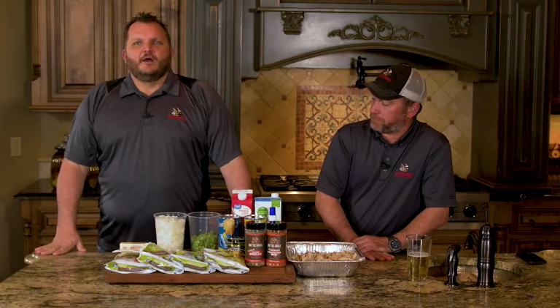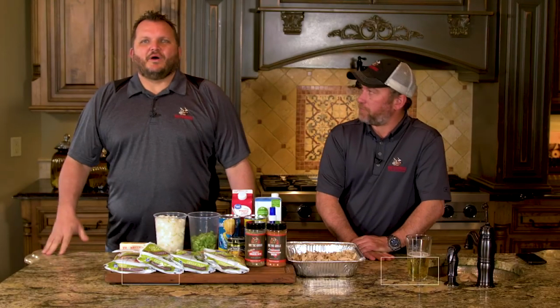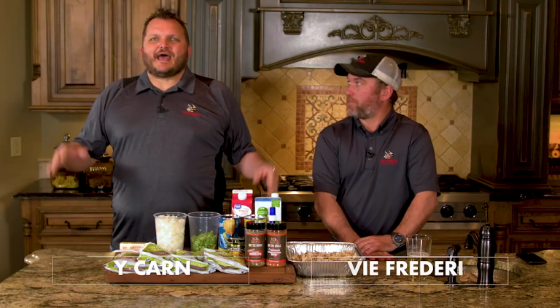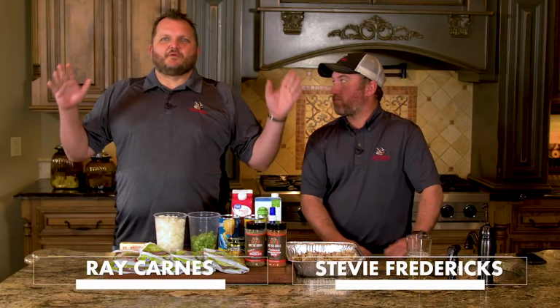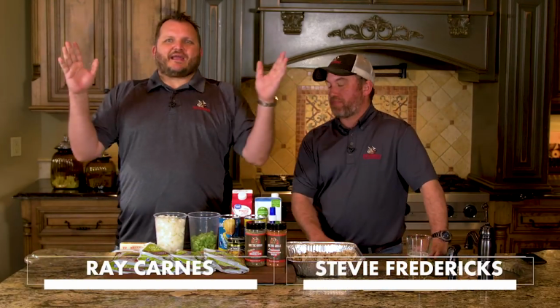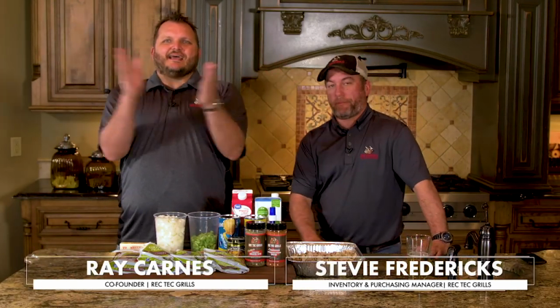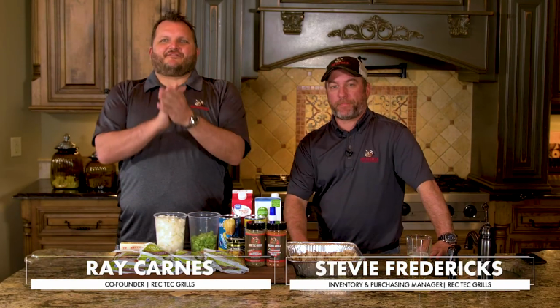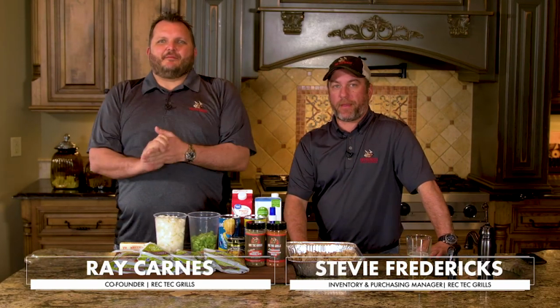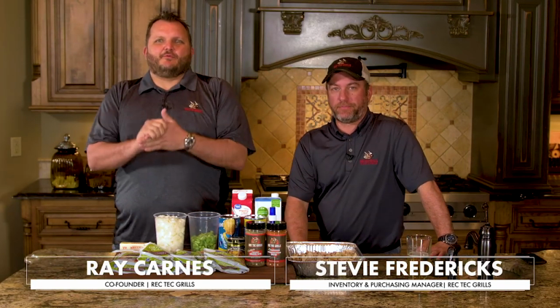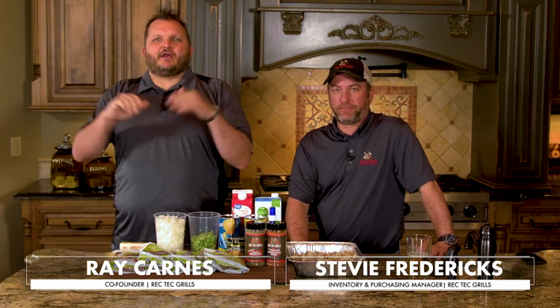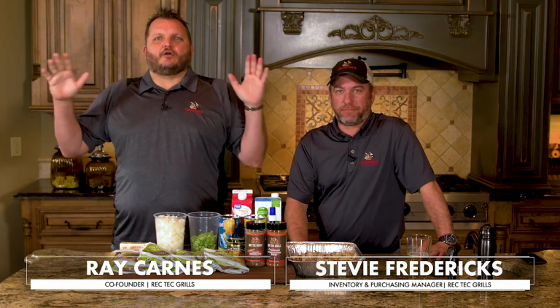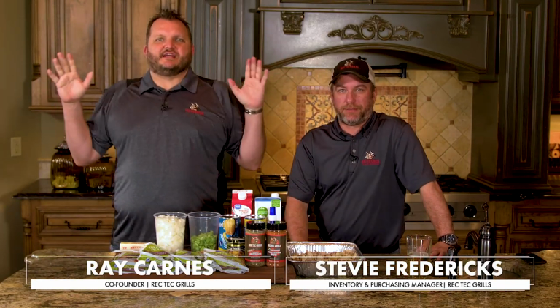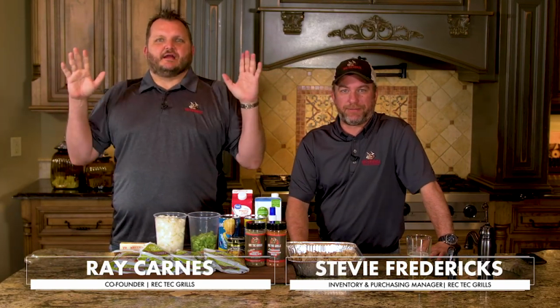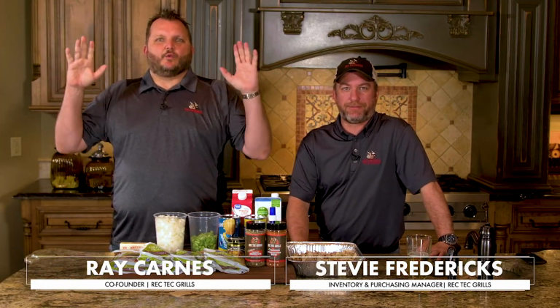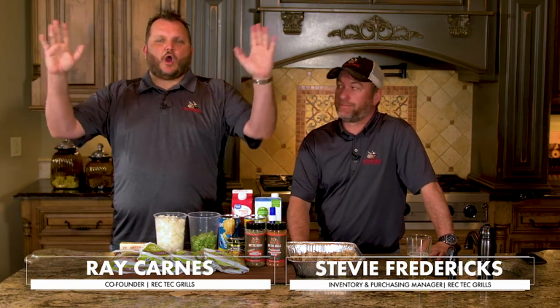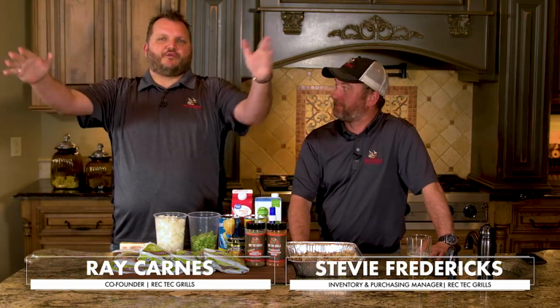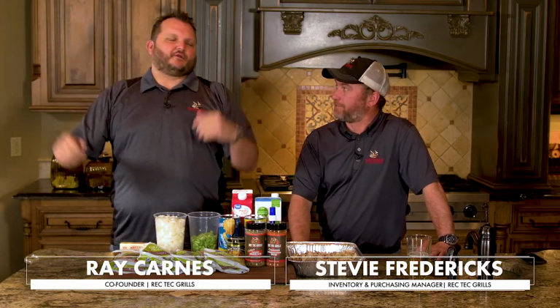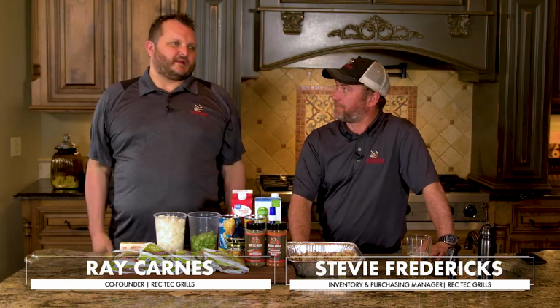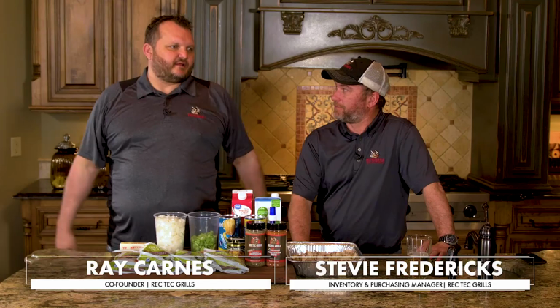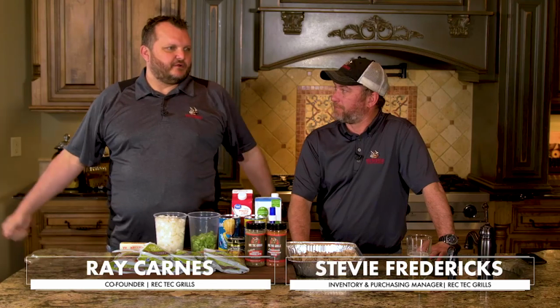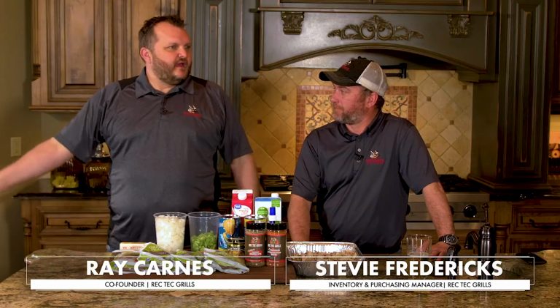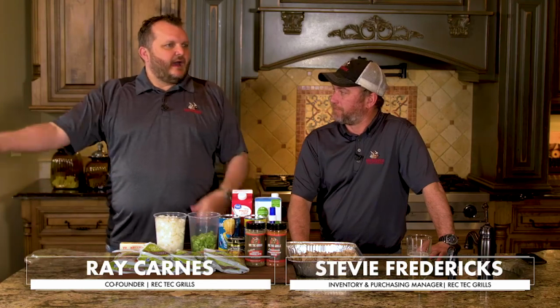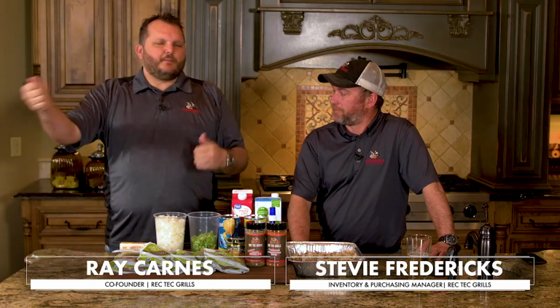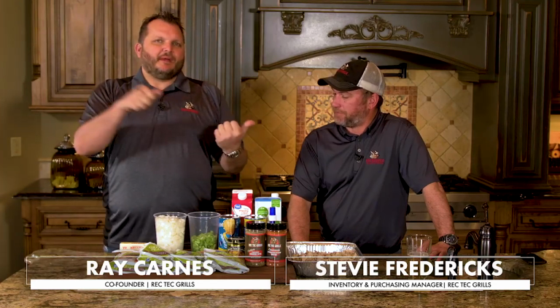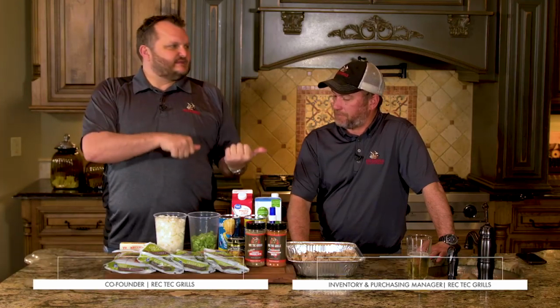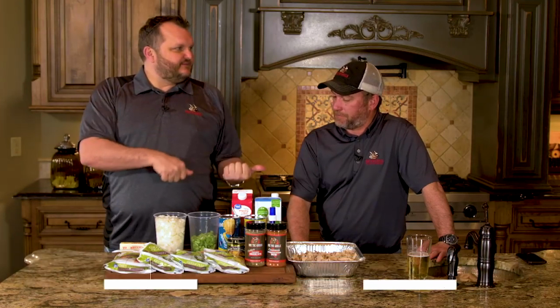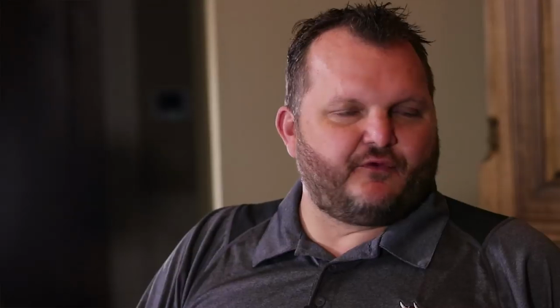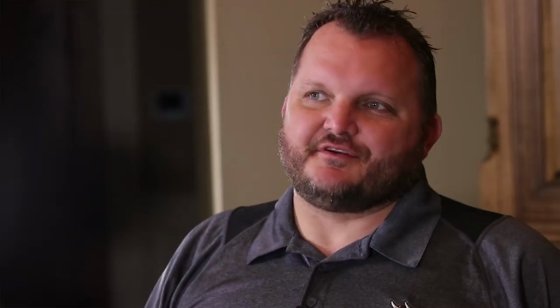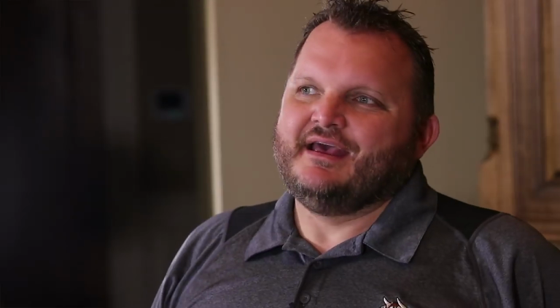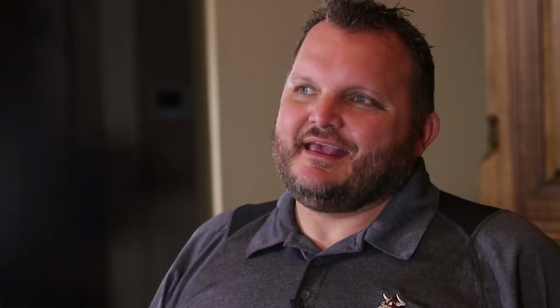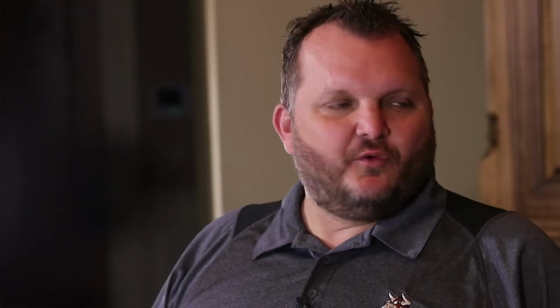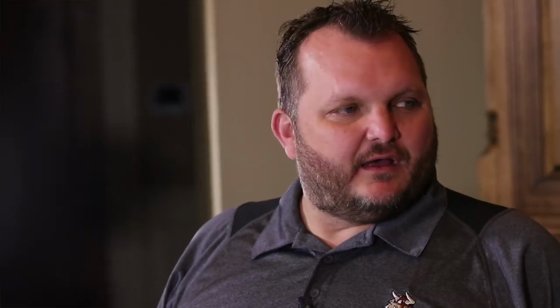What's happening, RecTech family? Ray Karns here, co-founder of RecTech Group. I'm with my man, Stevie Fredericks. Guess what?